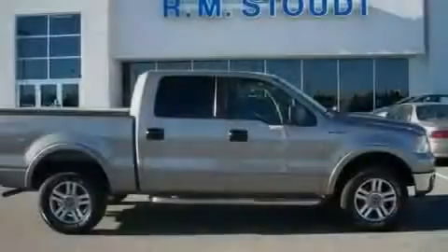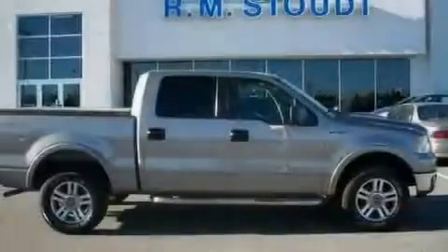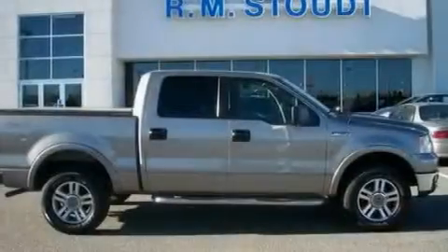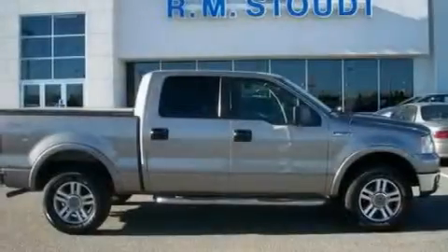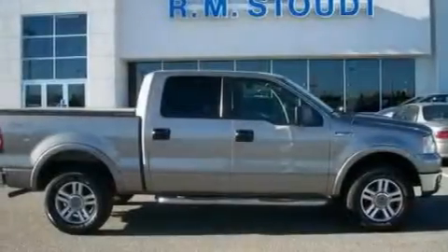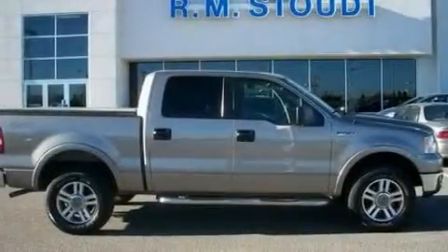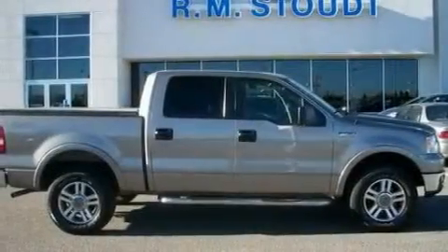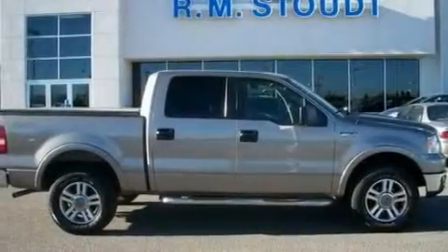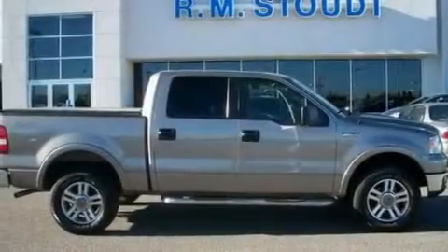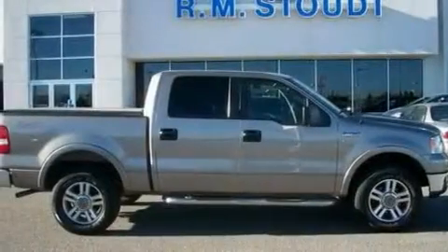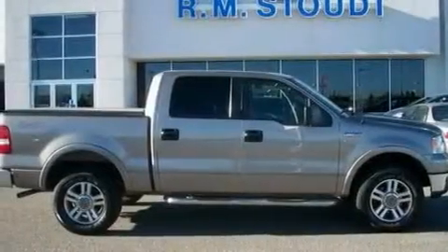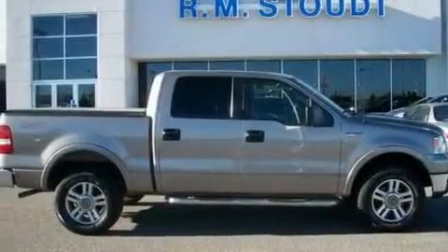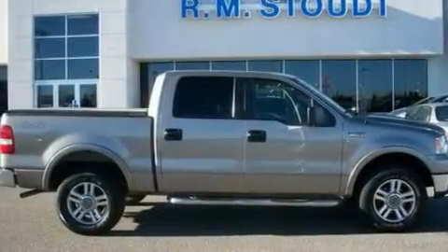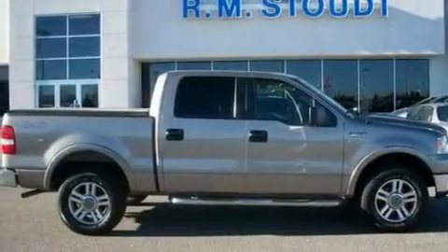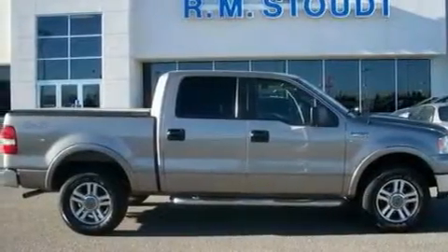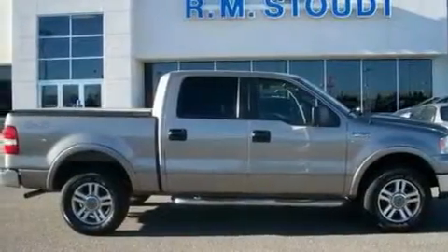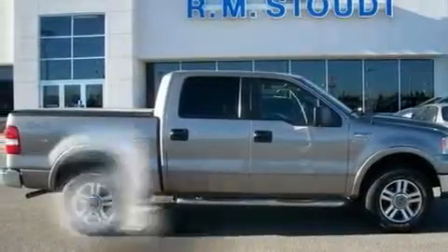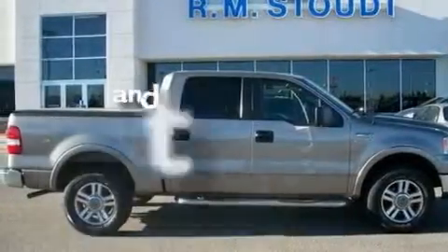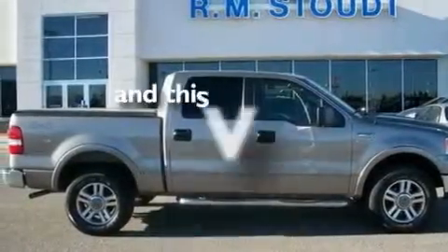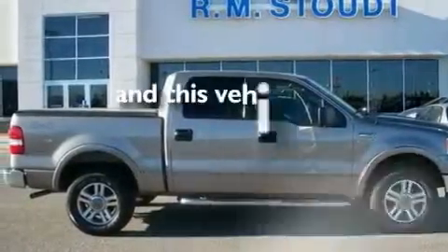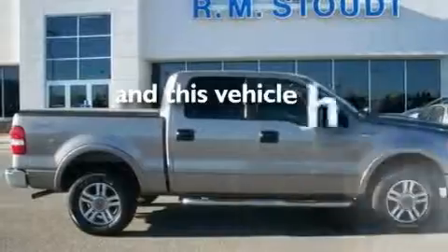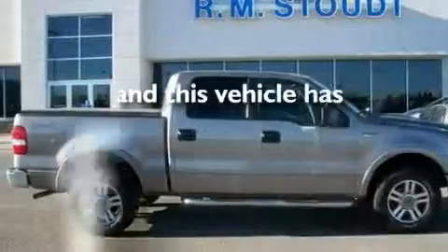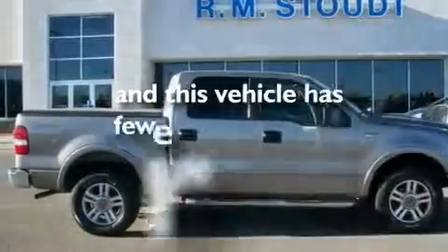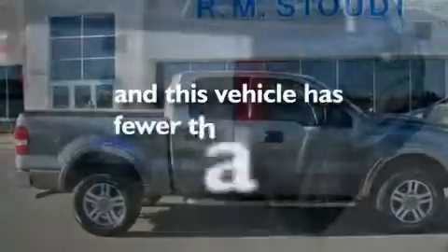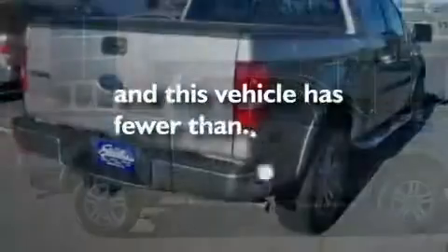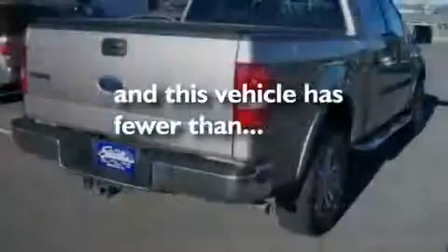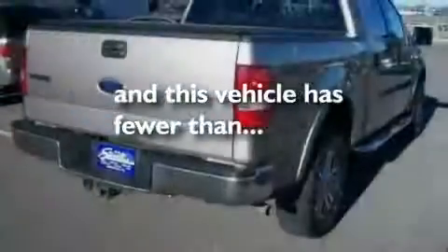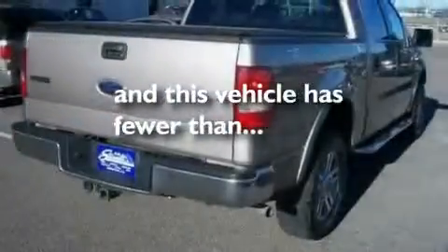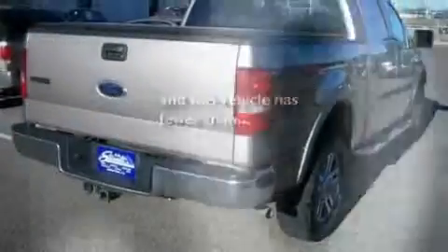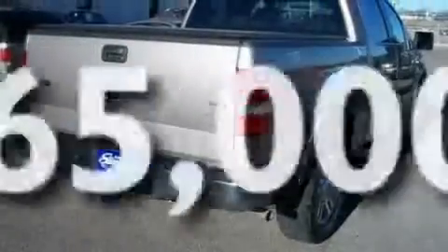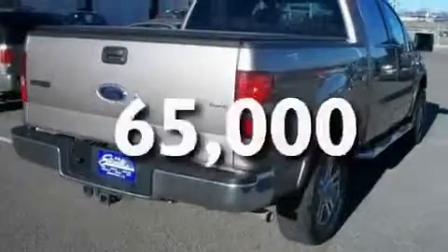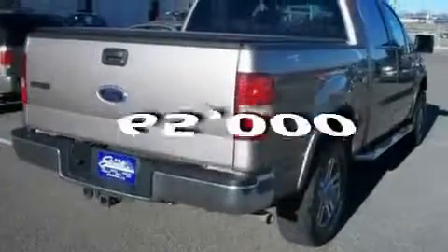It also features dusk sensing headlights, a CD player, and this vehicle has fewer than 66,000 miles on the odometer.